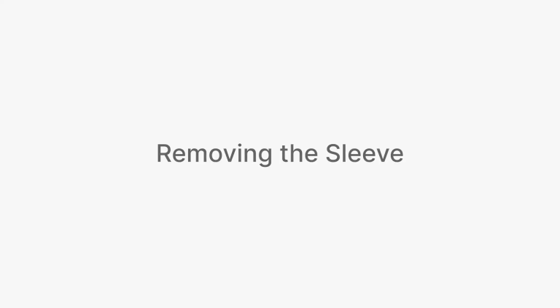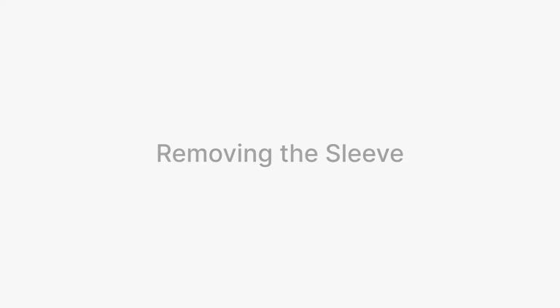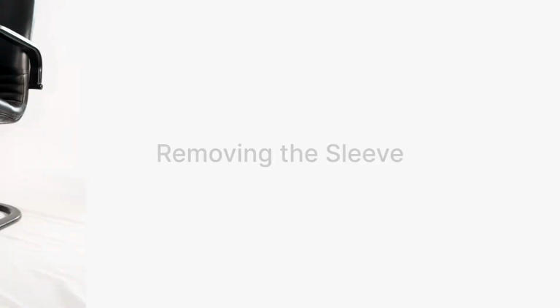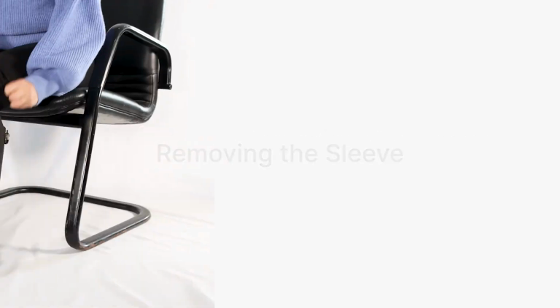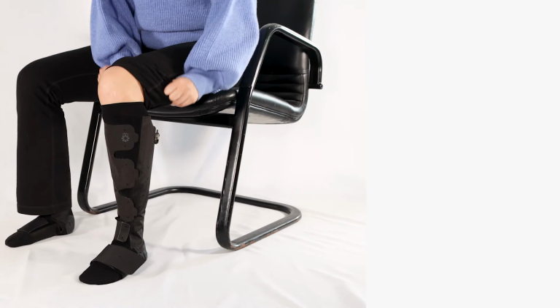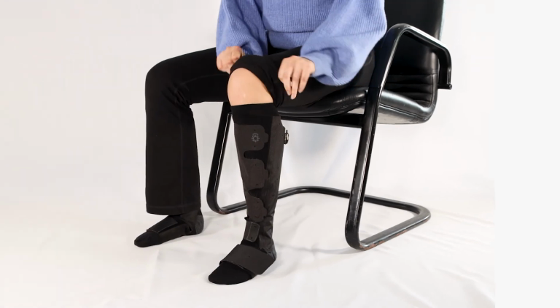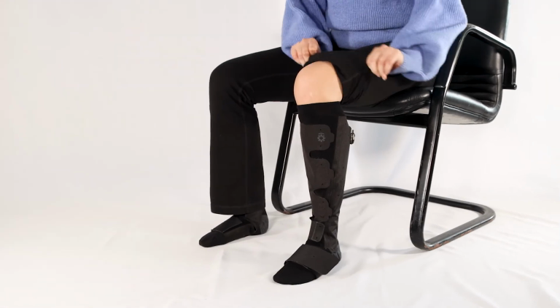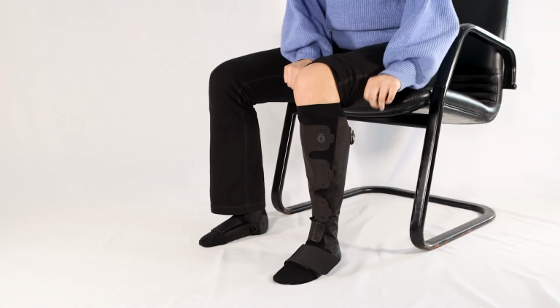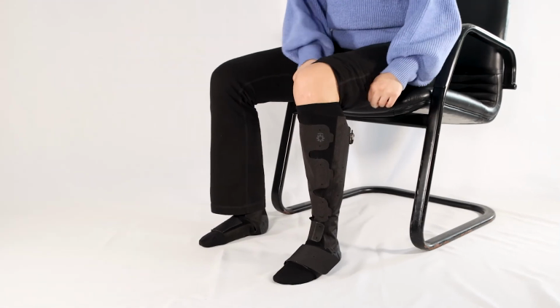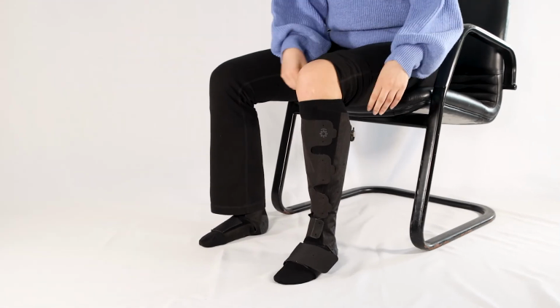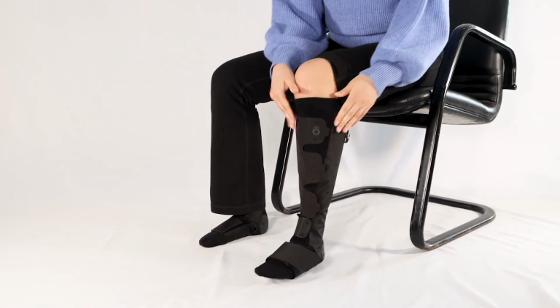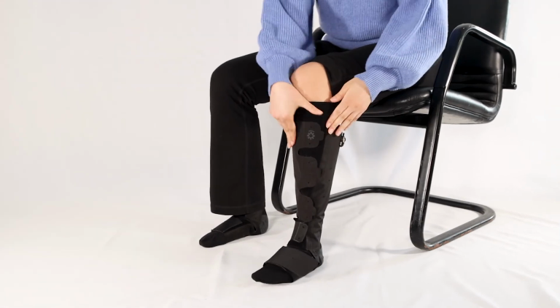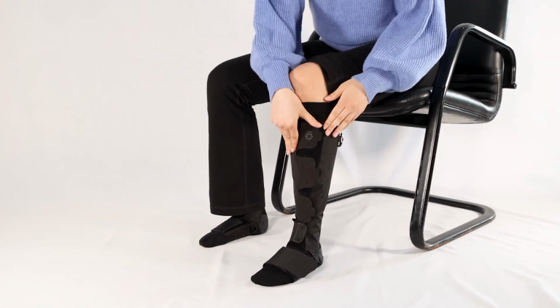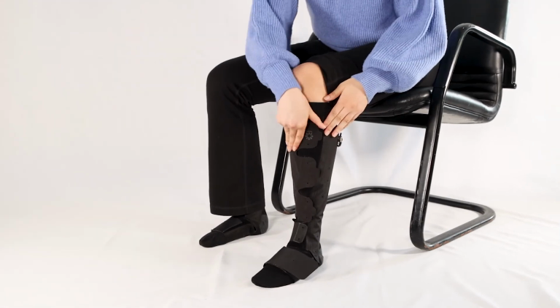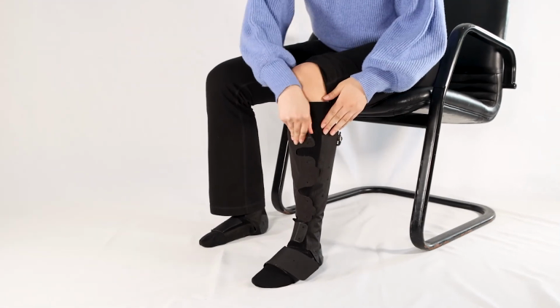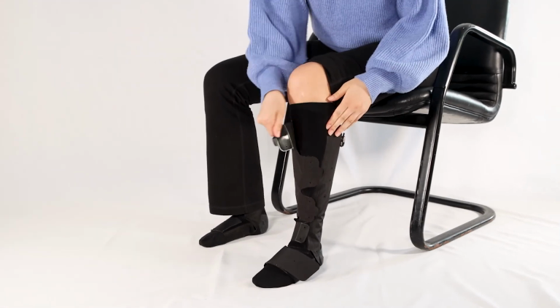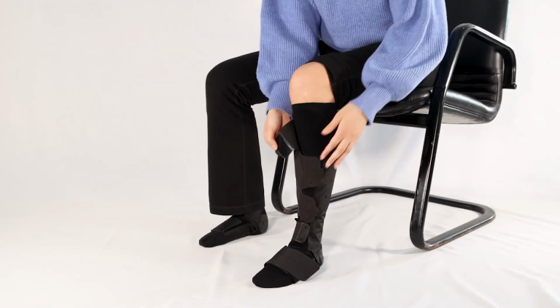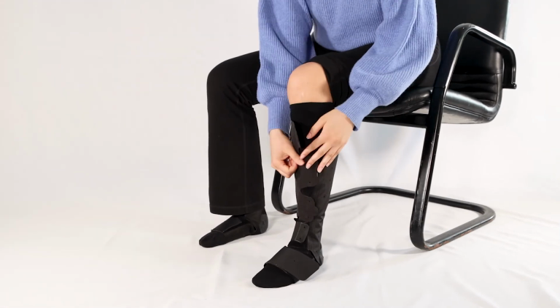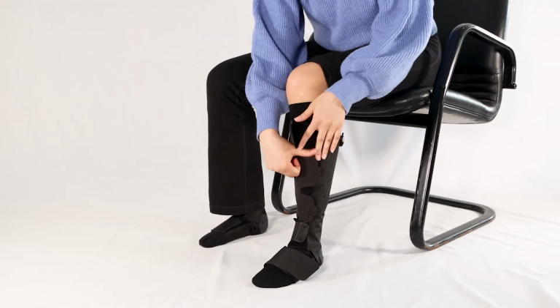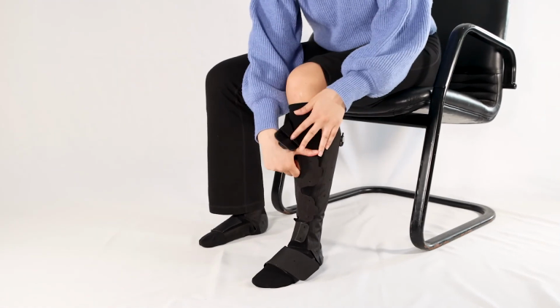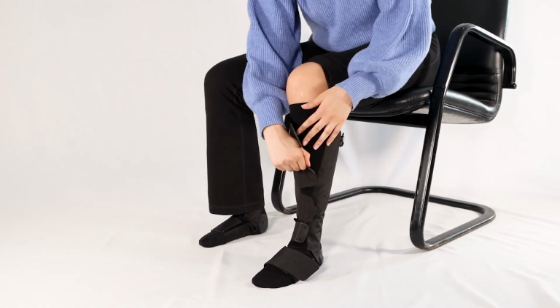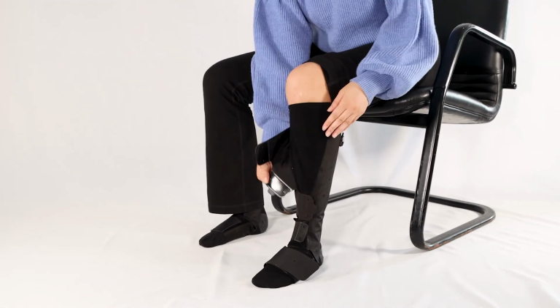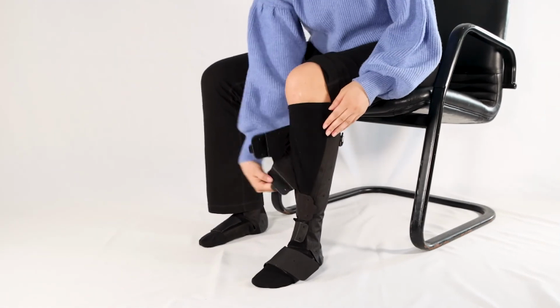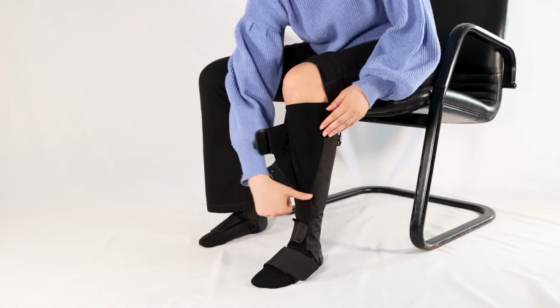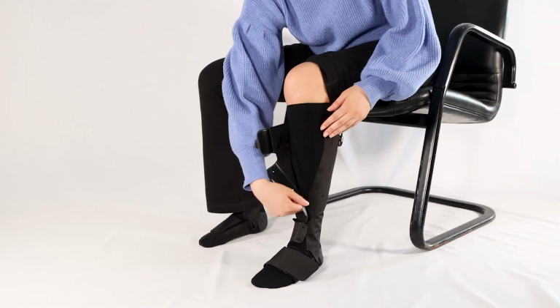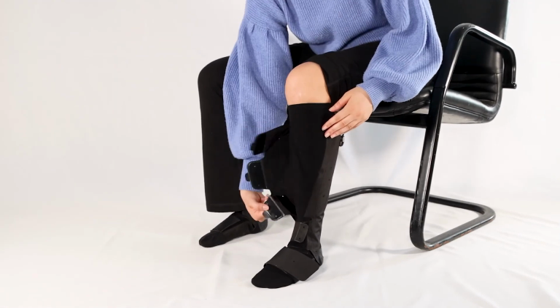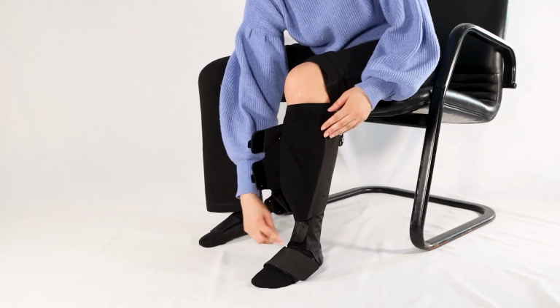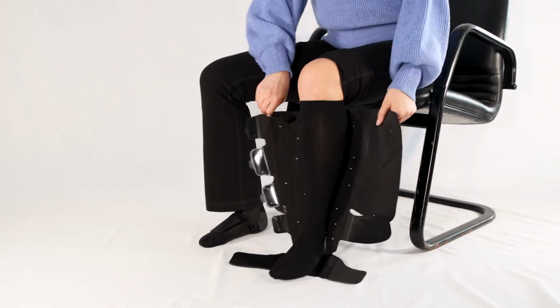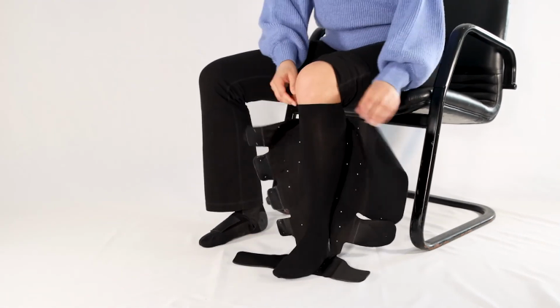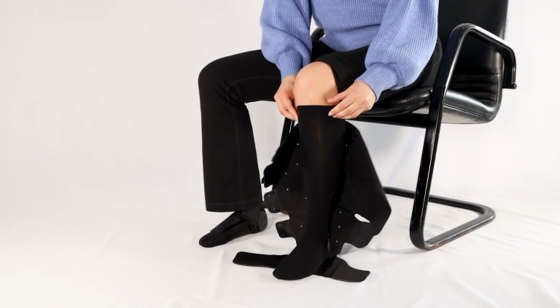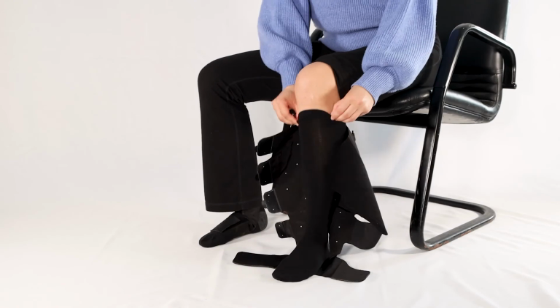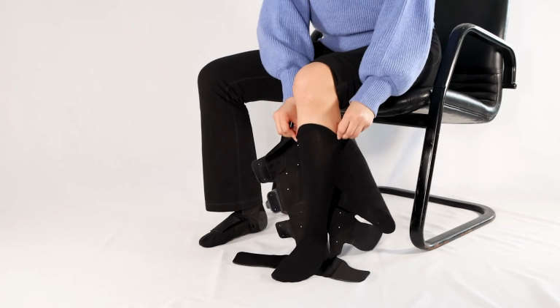Unhook the hook and loop straps, remove the sleeve and liner, and store flat until further use.